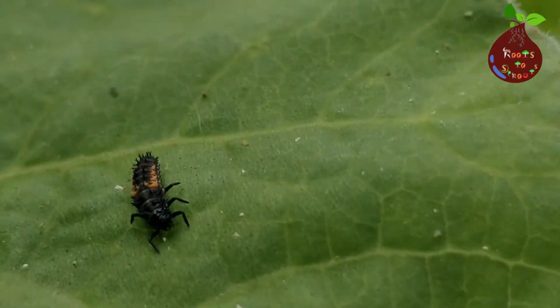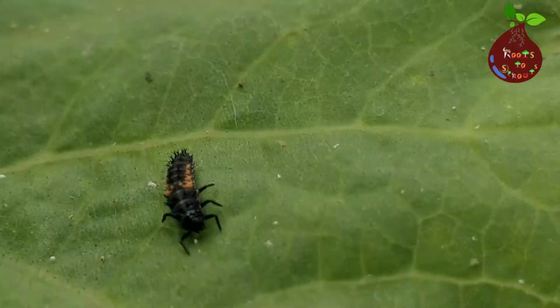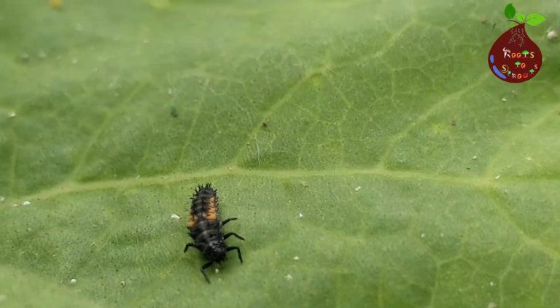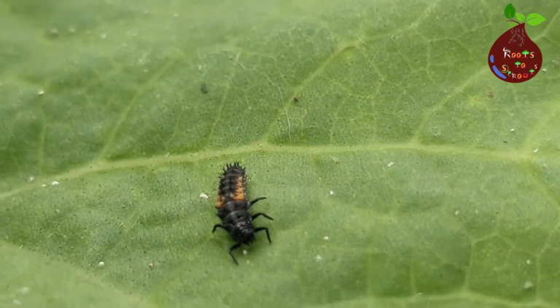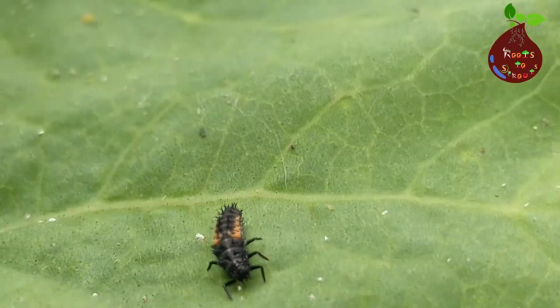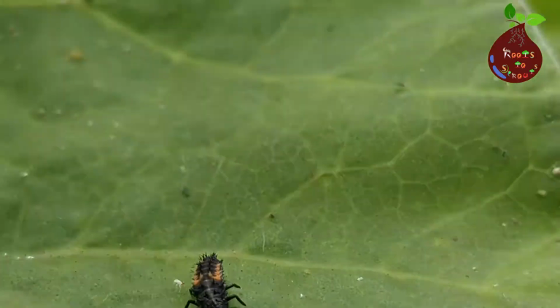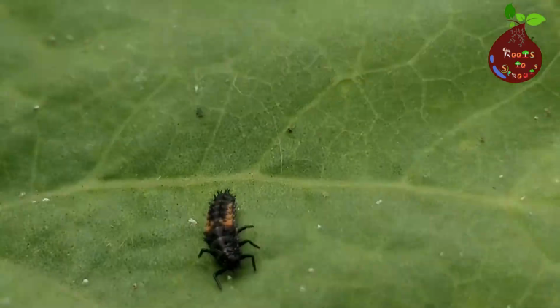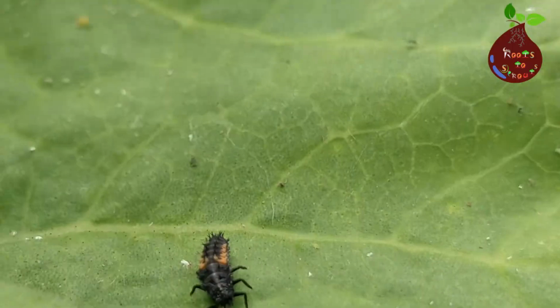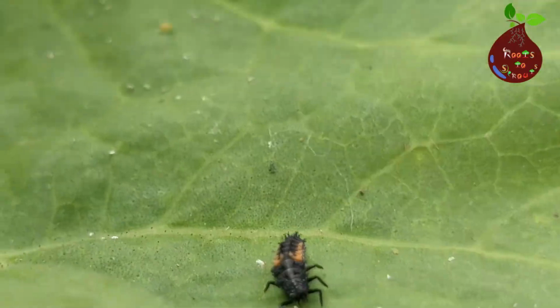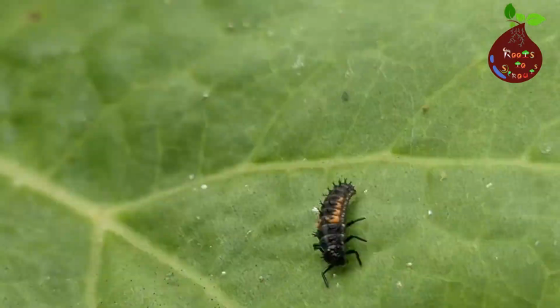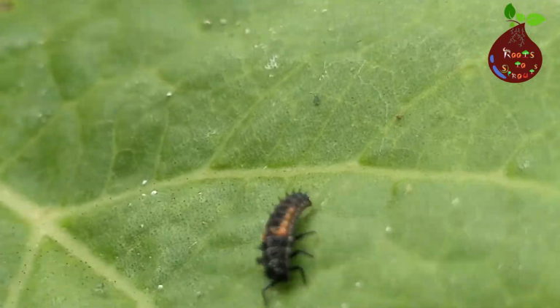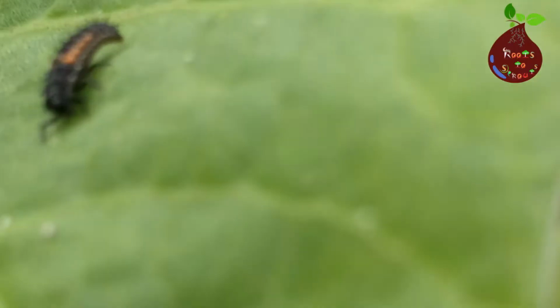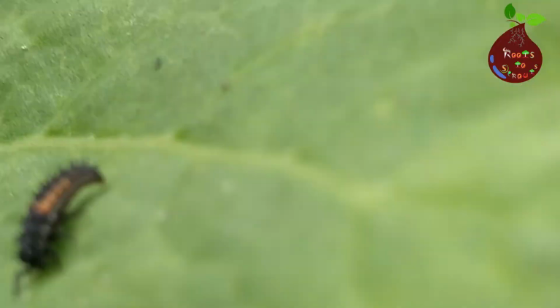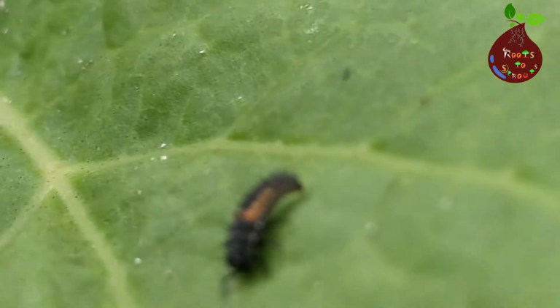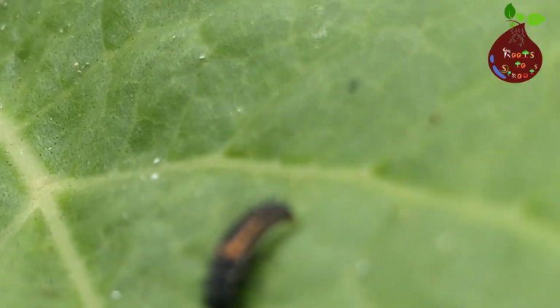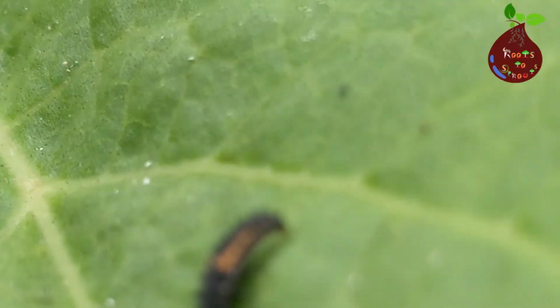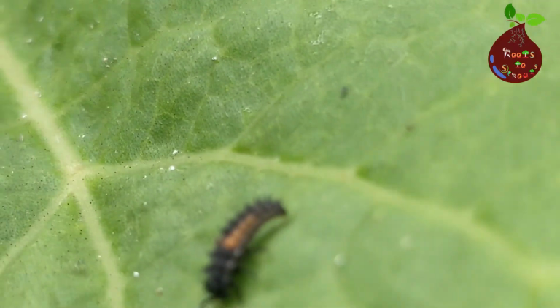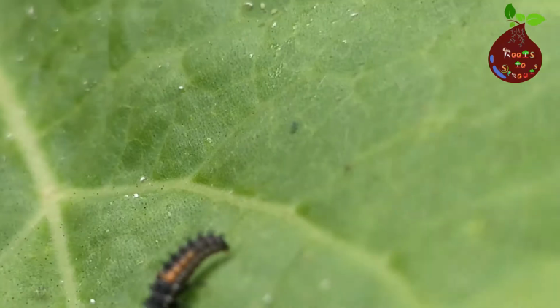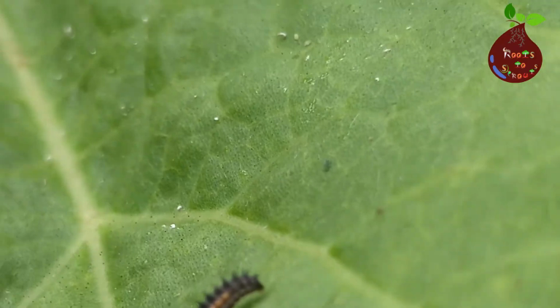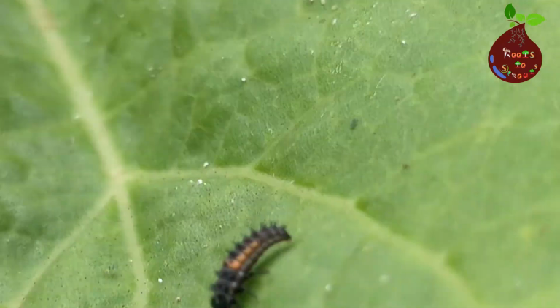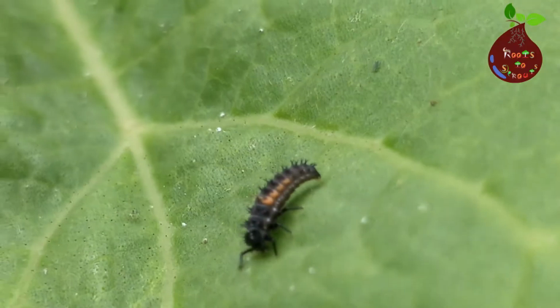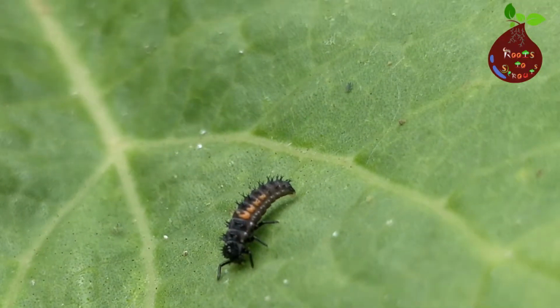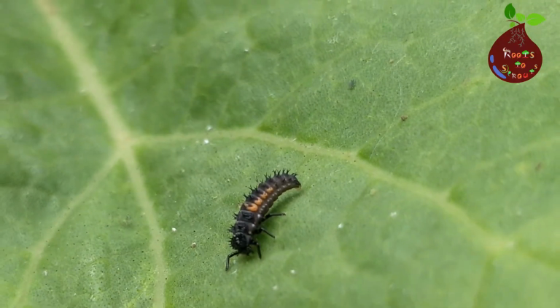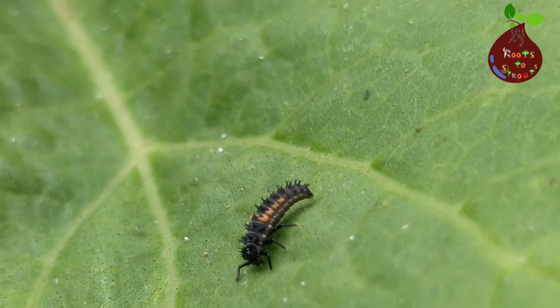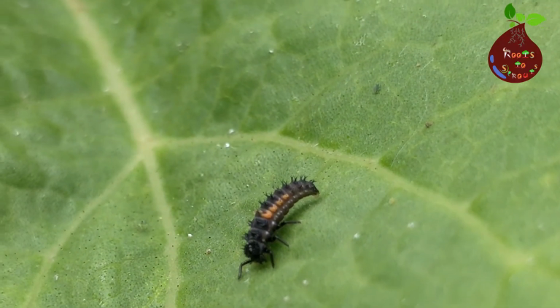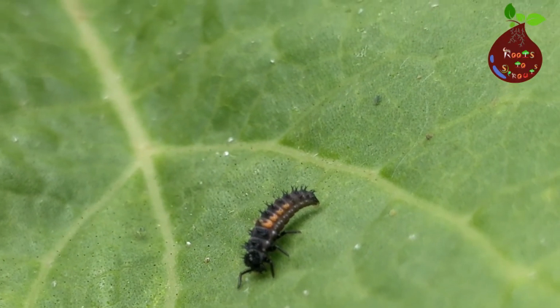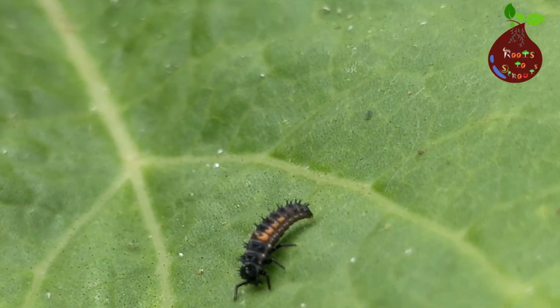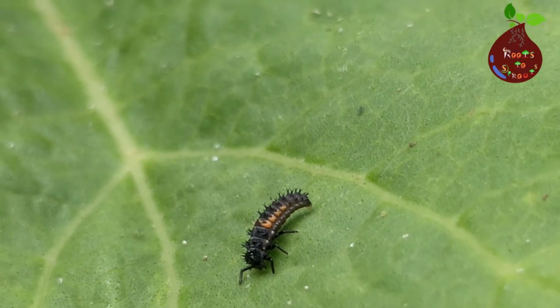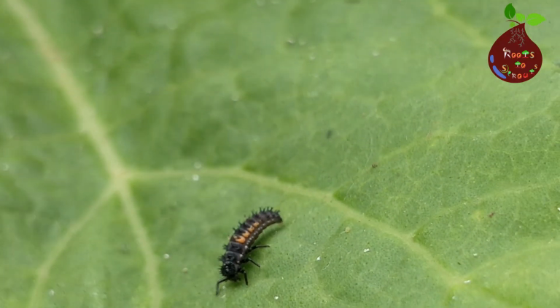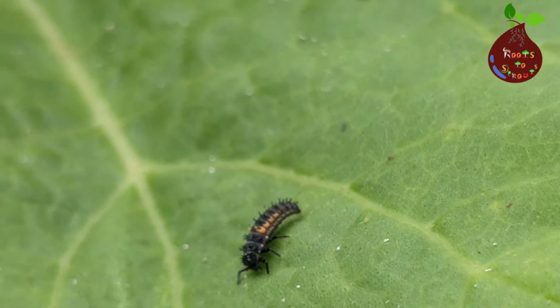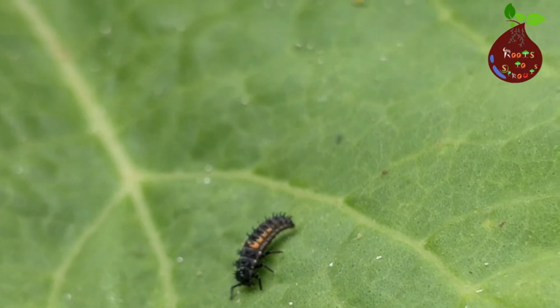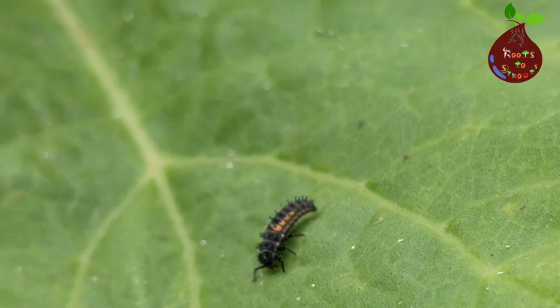Also, ladybug larvae like to eat aphids.